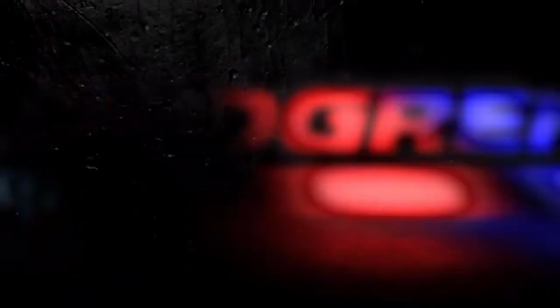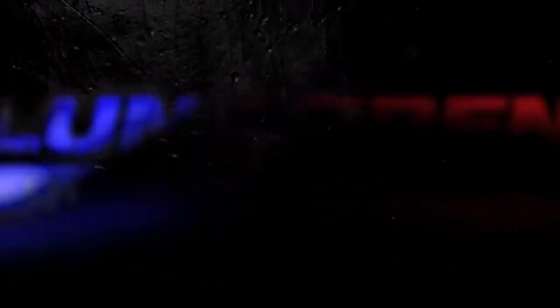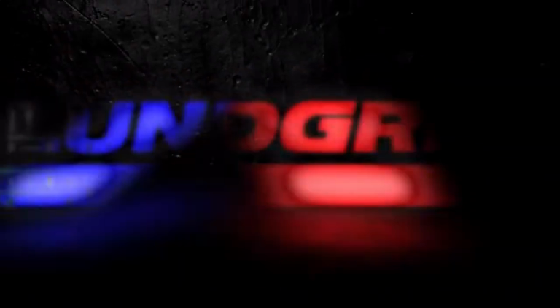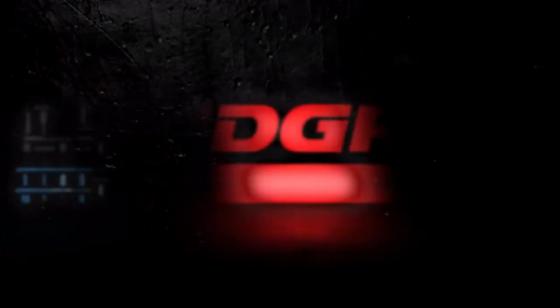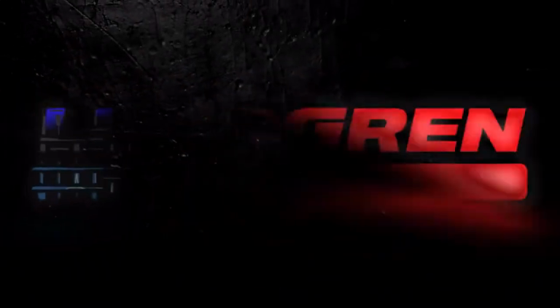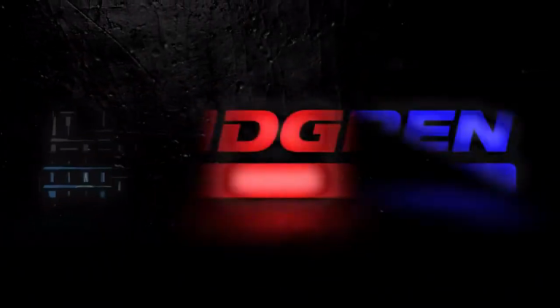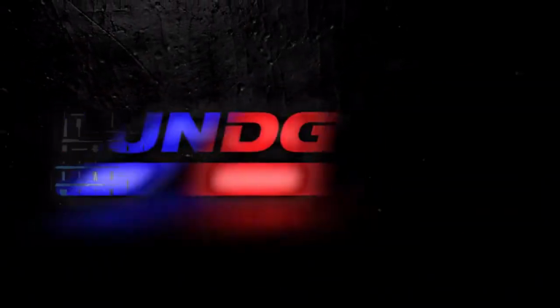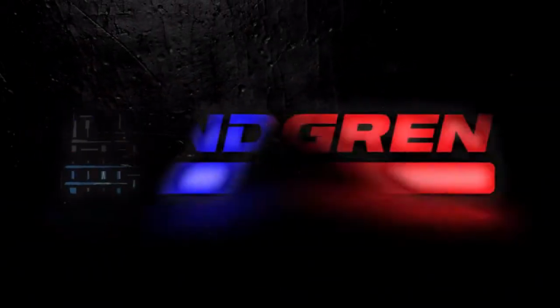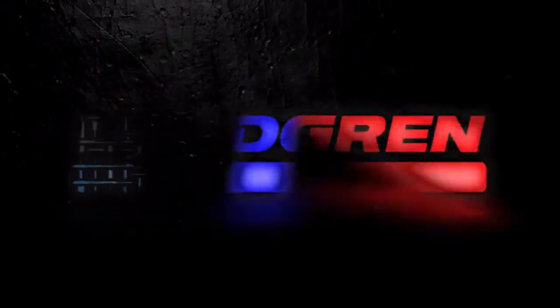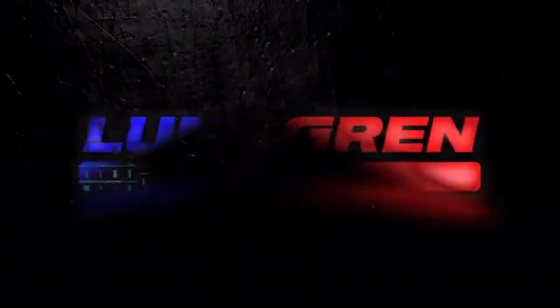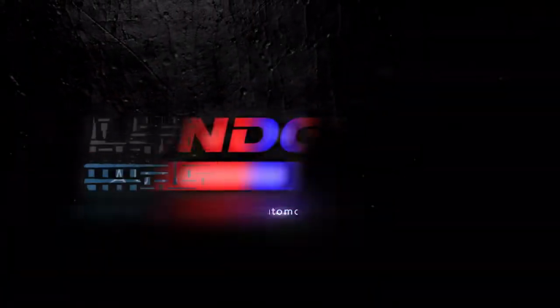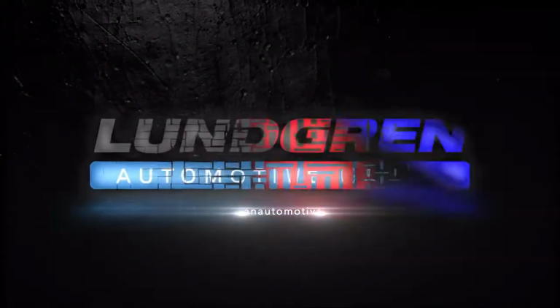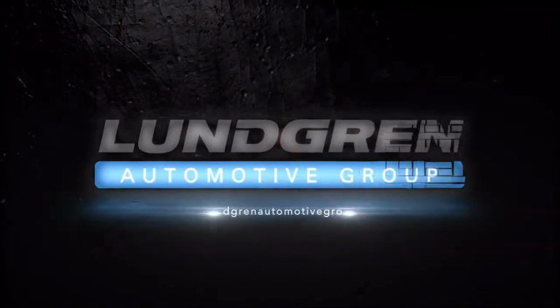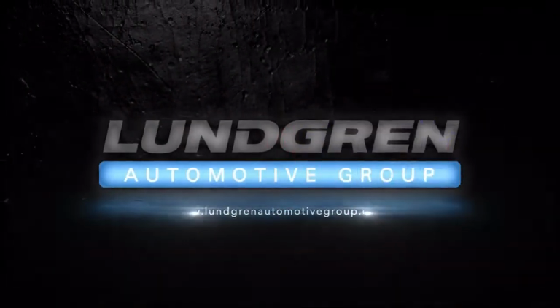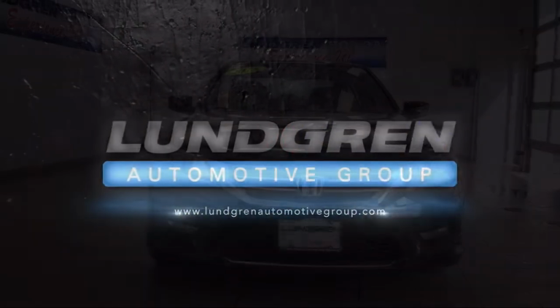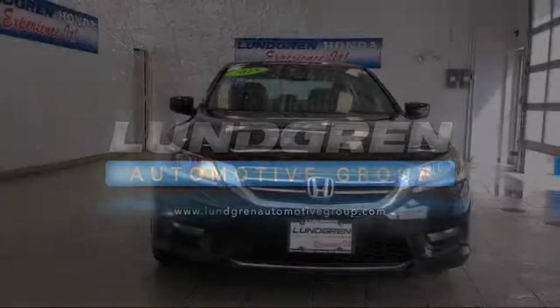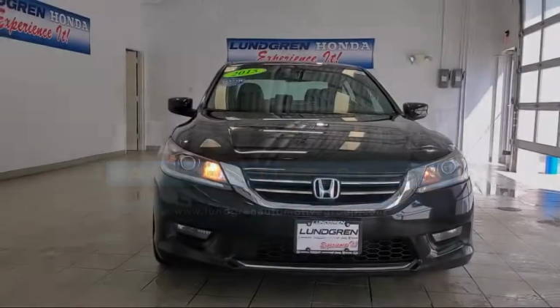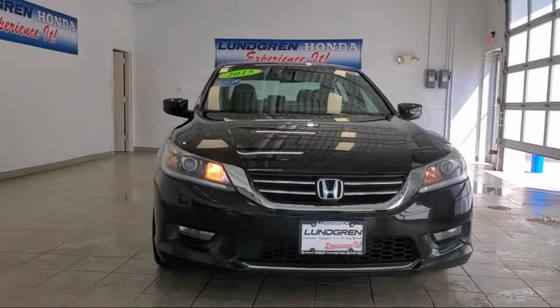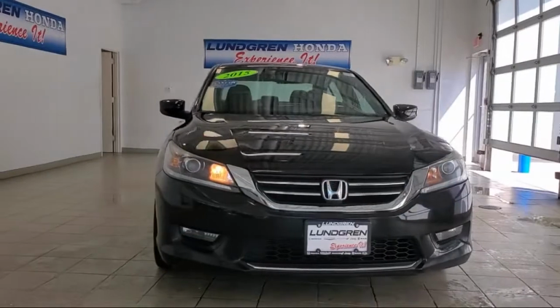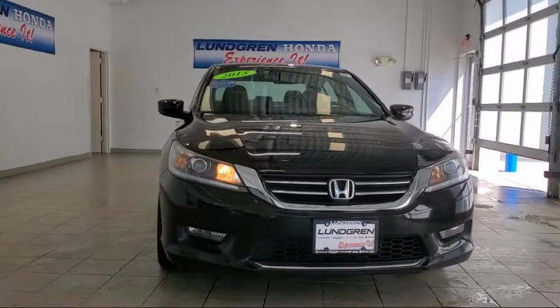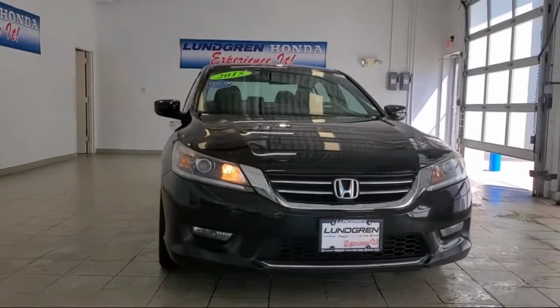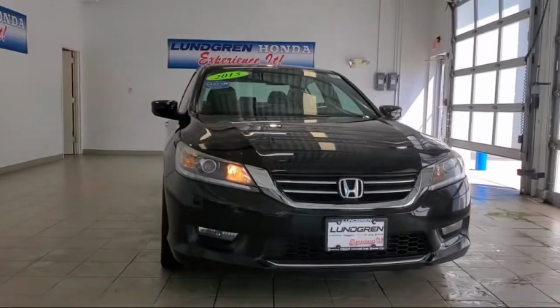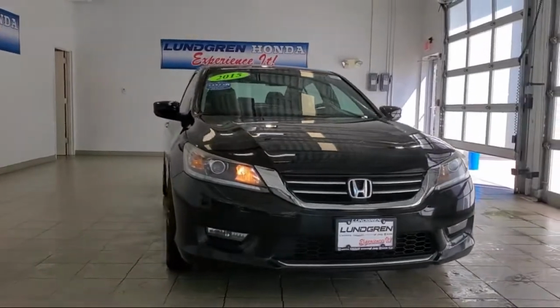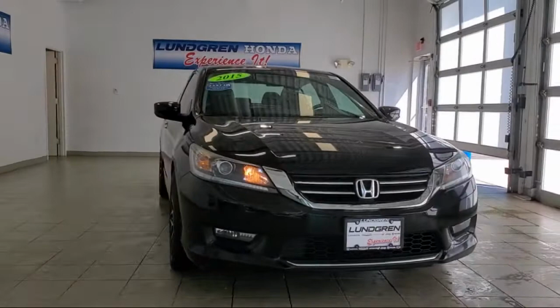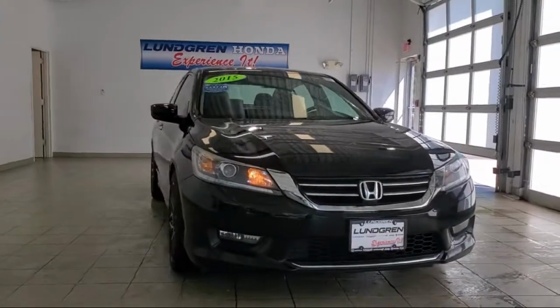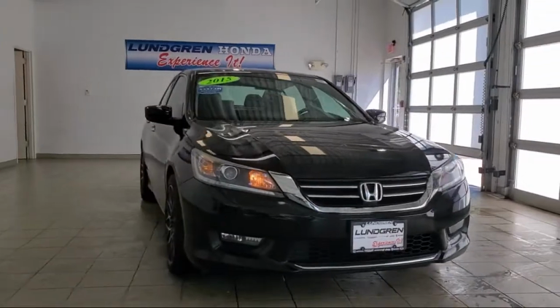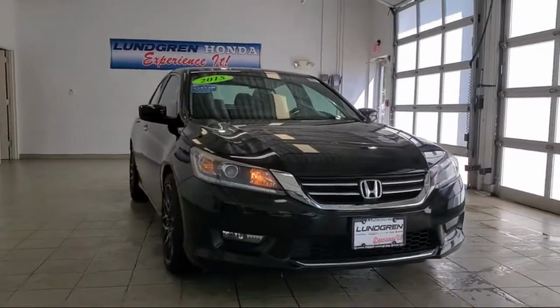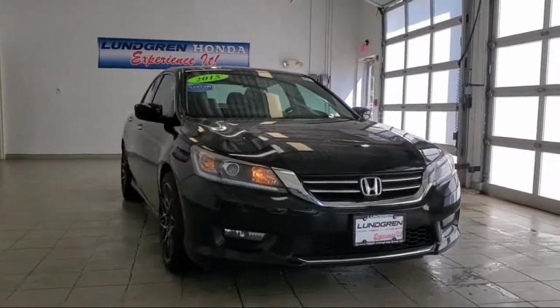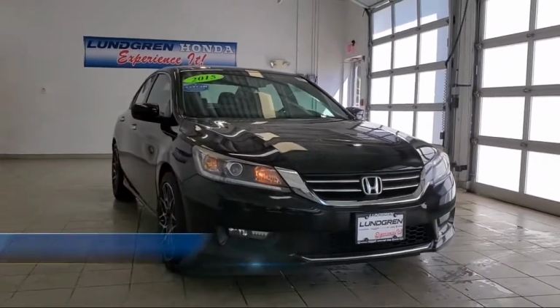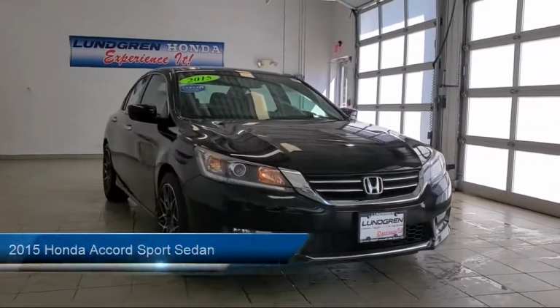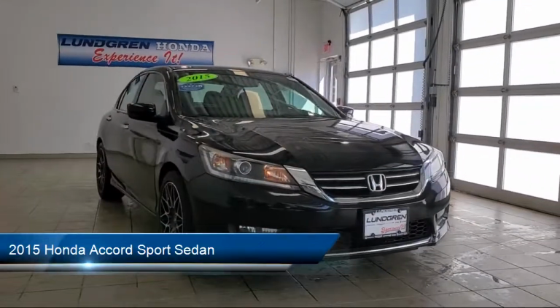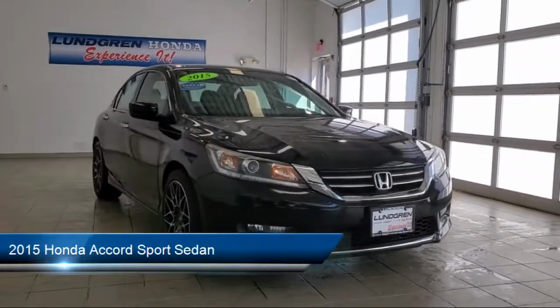Welcome to the Lundgren Automotive Group. Here's a look at another one of our pre-owned vehicles from our huge selection.